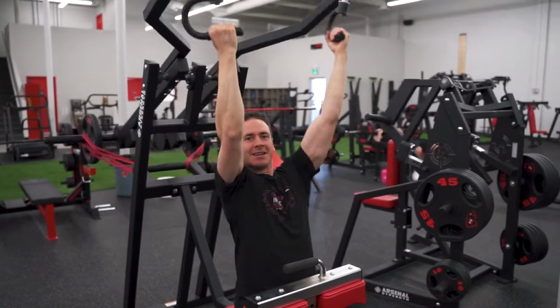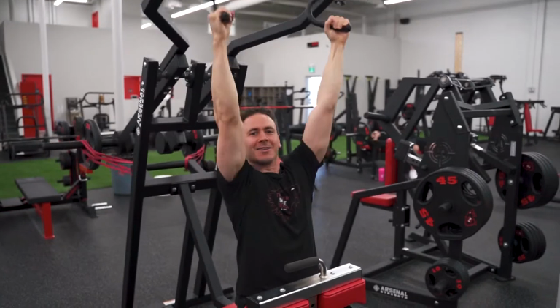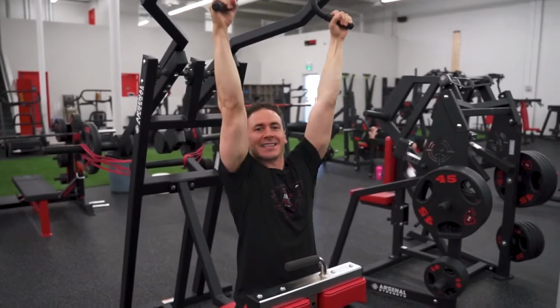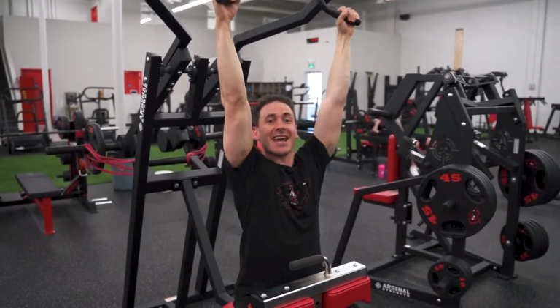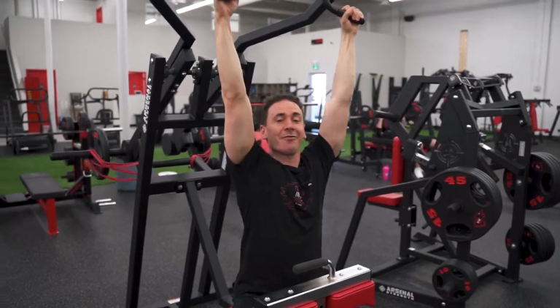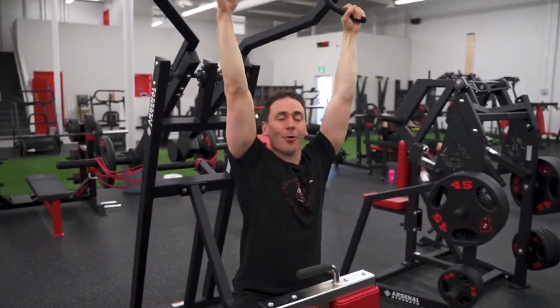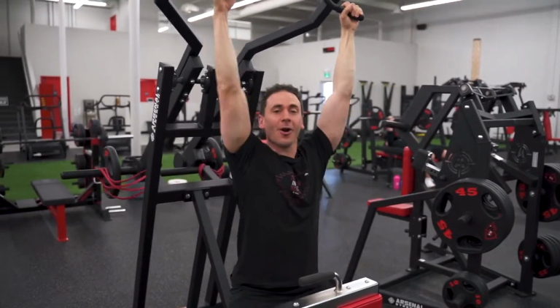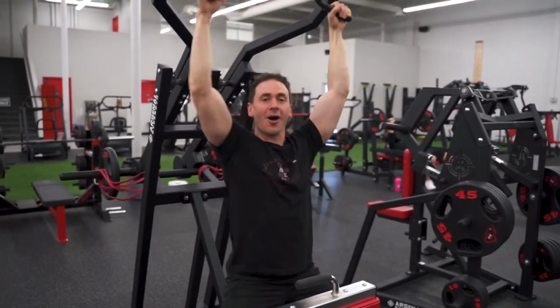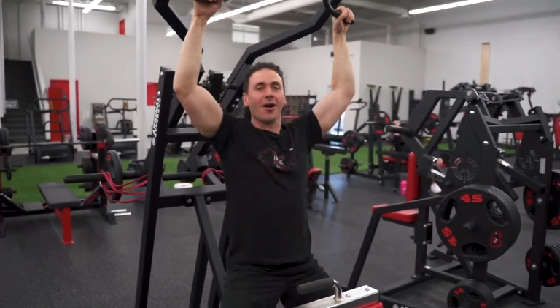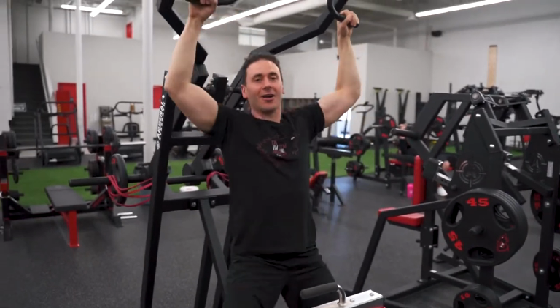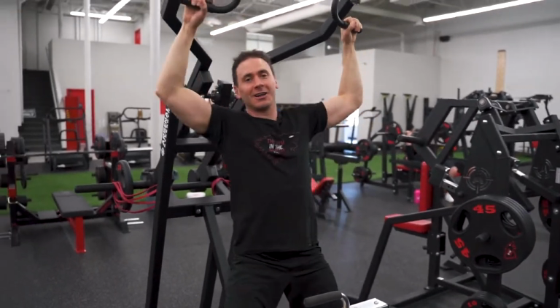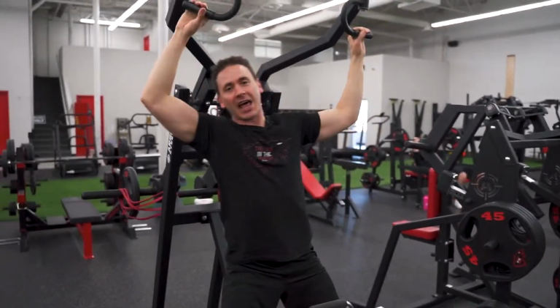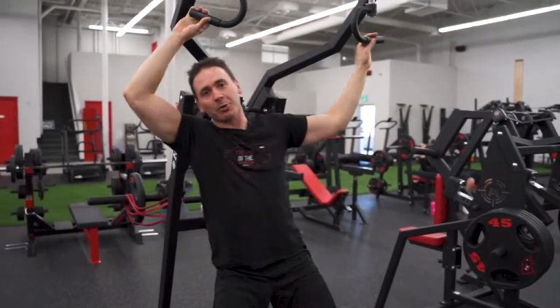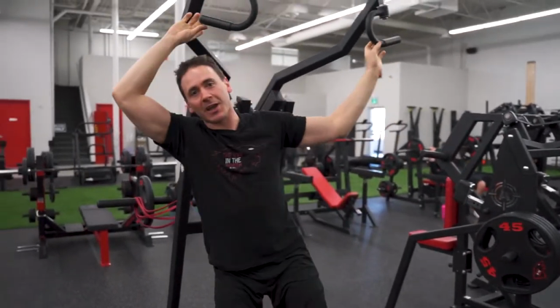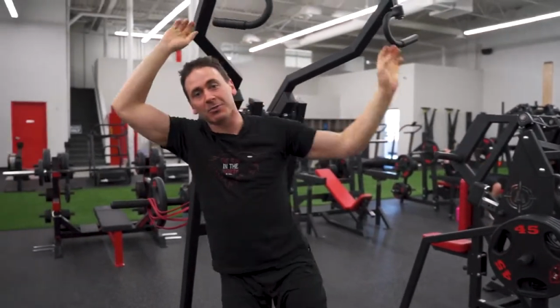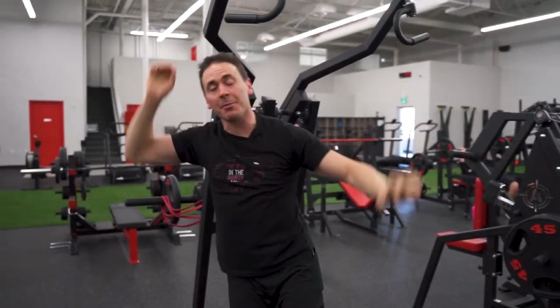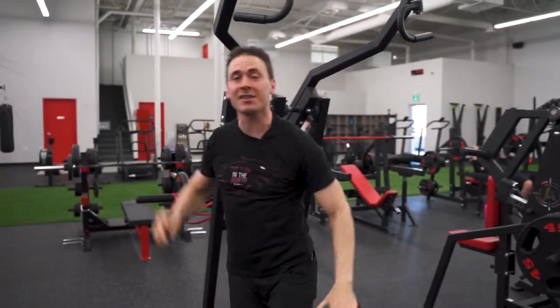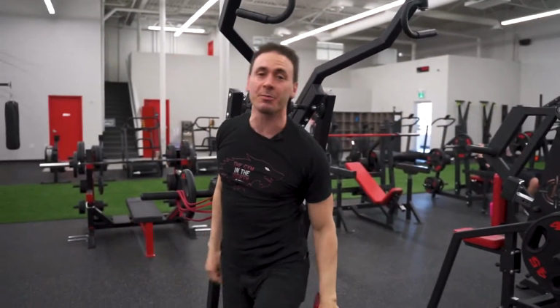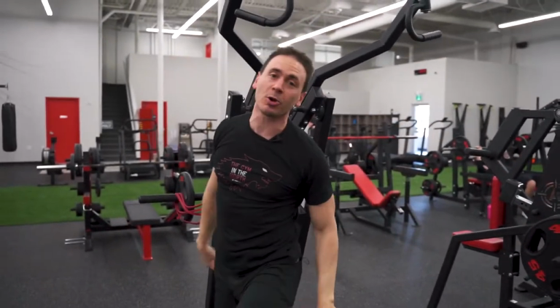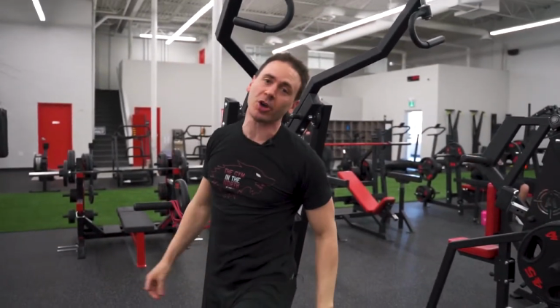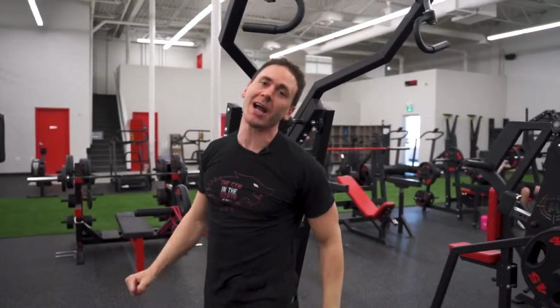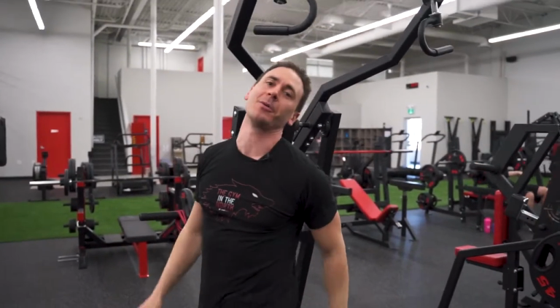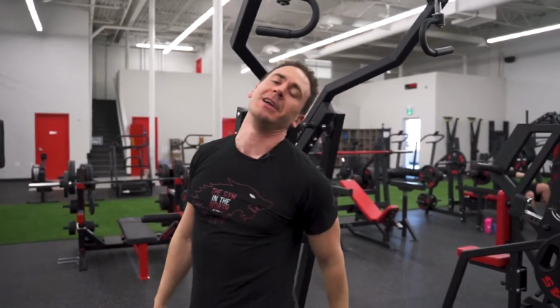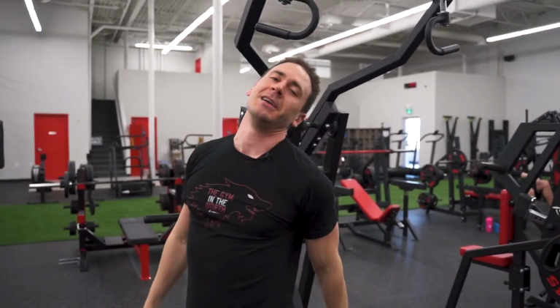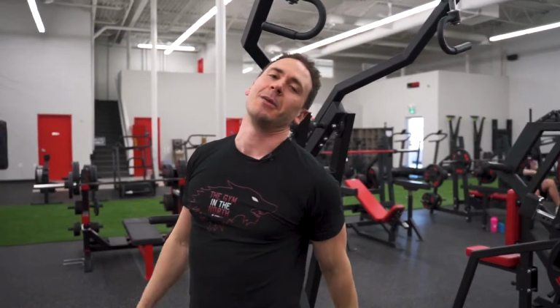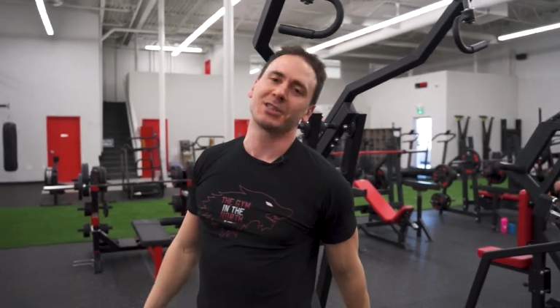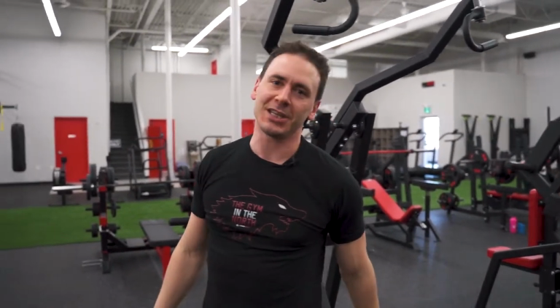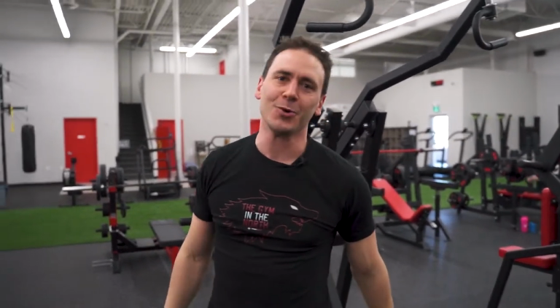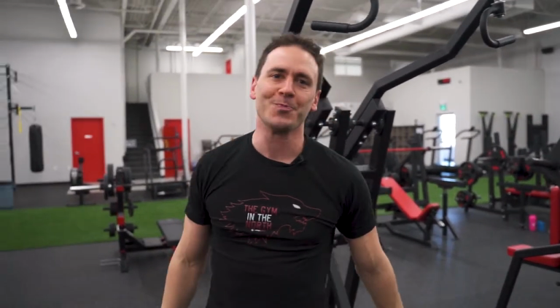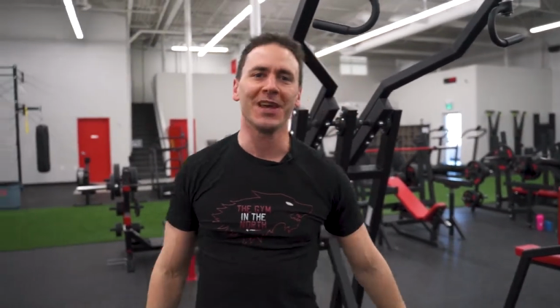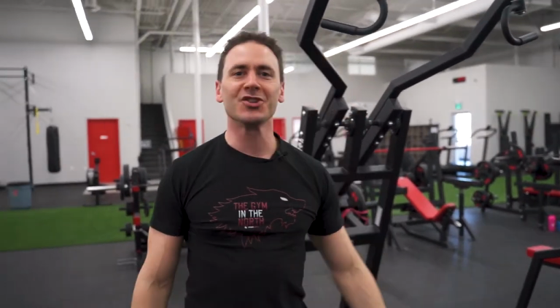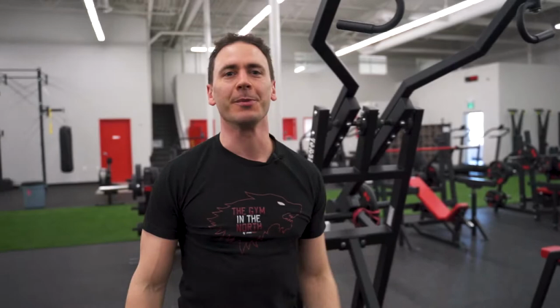That's it for our lat pulldown. Come to the gym in the north, try it out, and we'll see you in the gym.